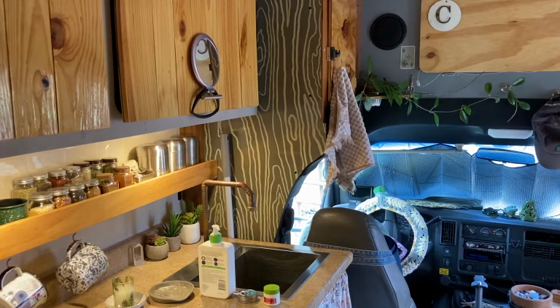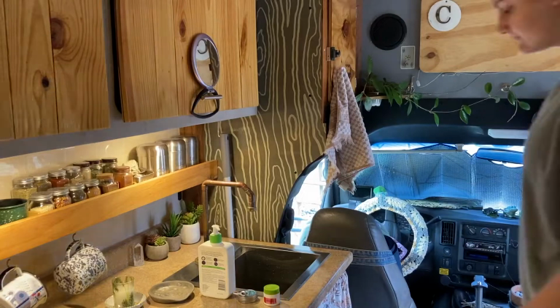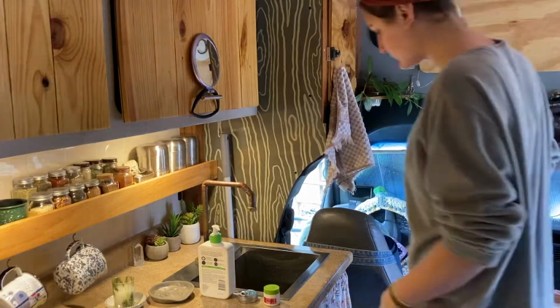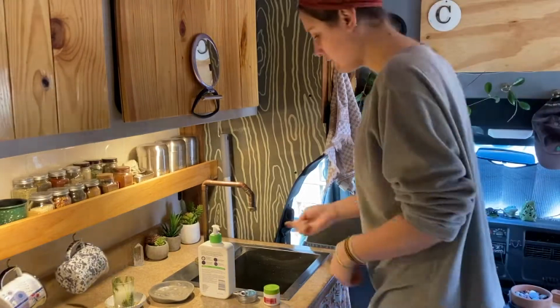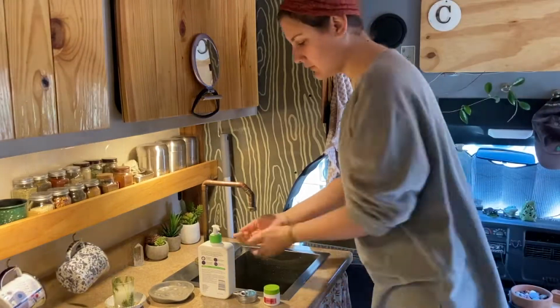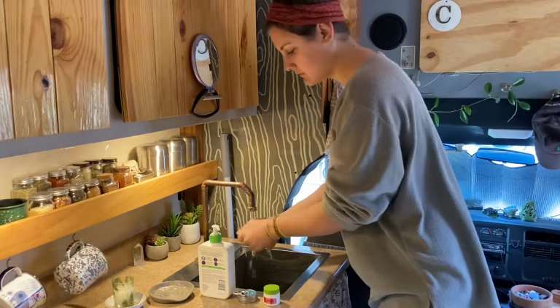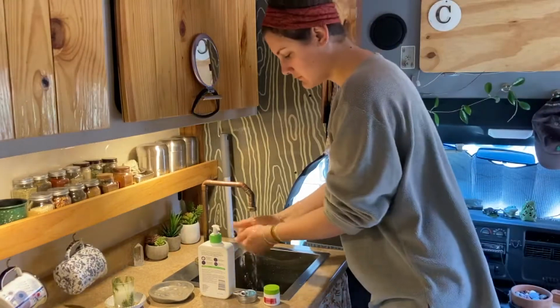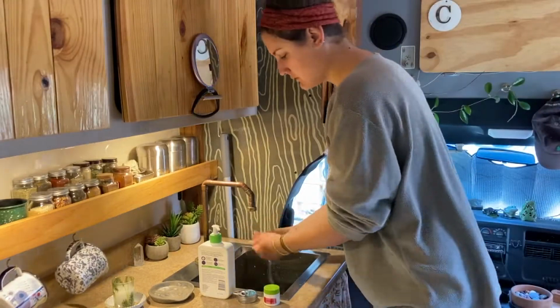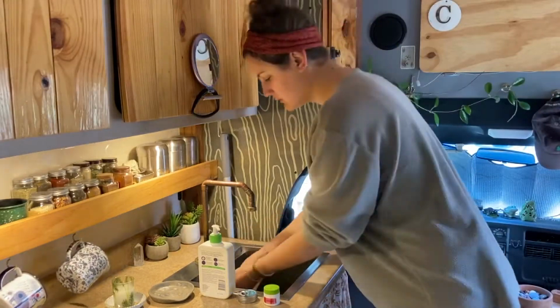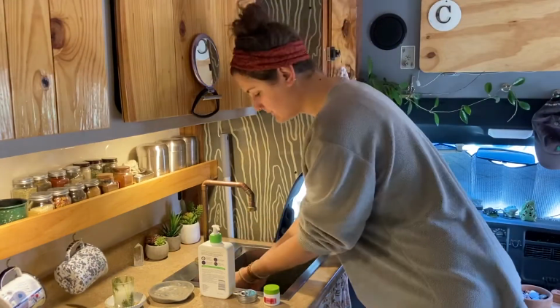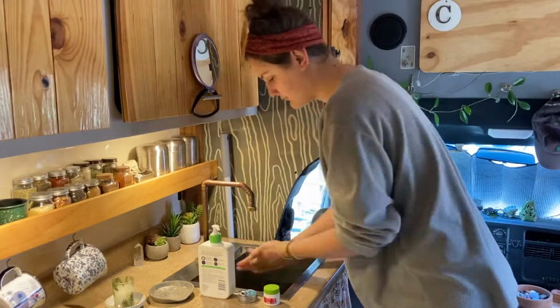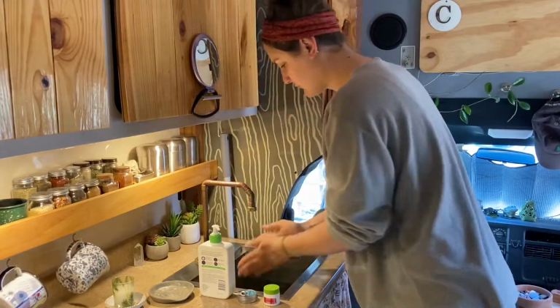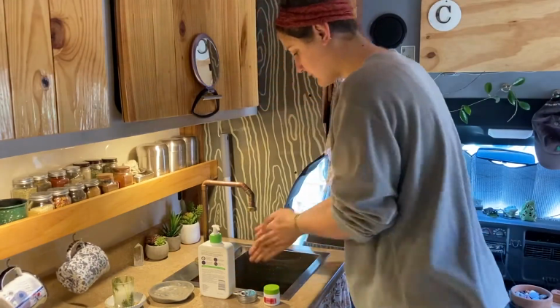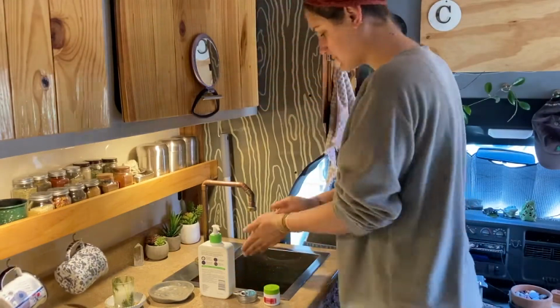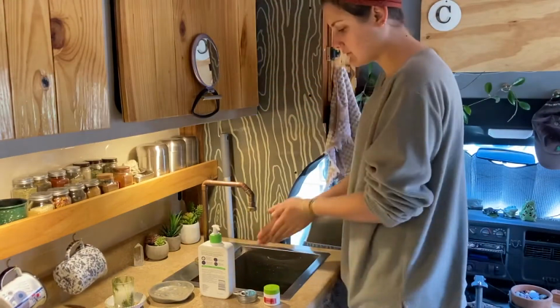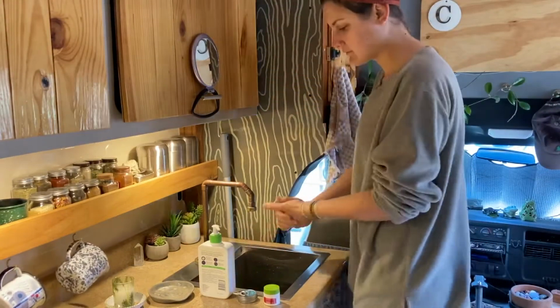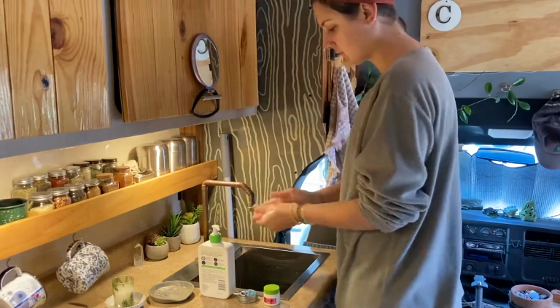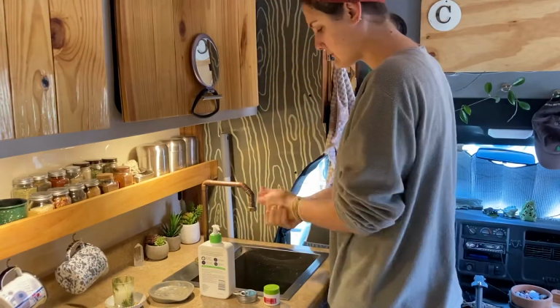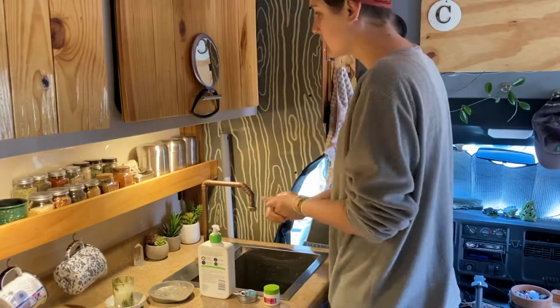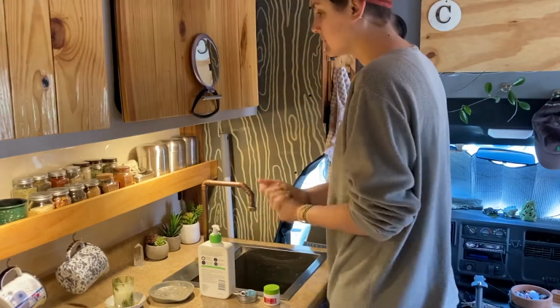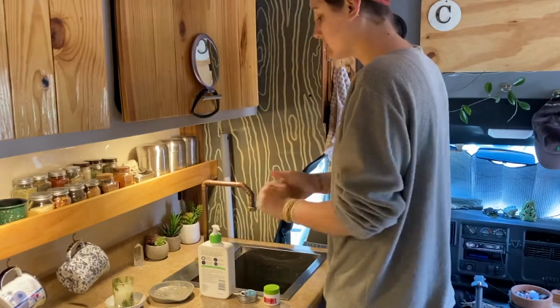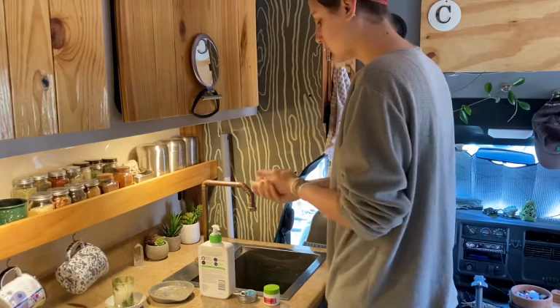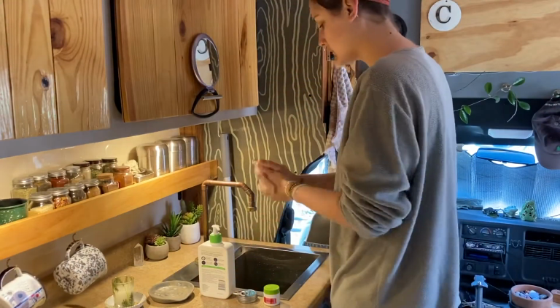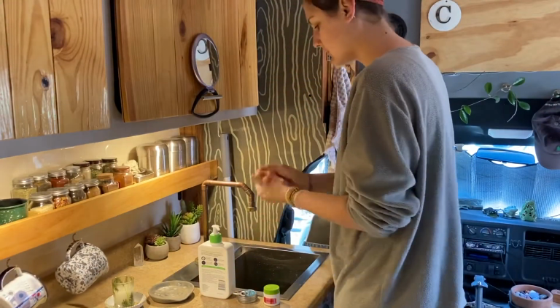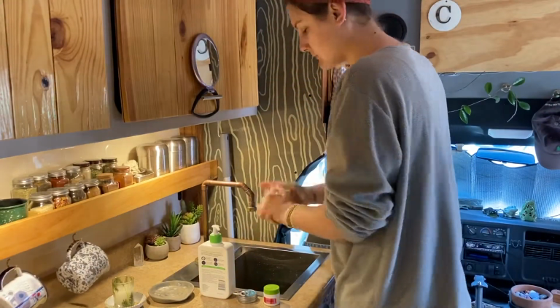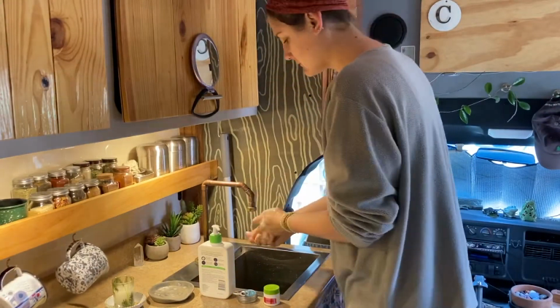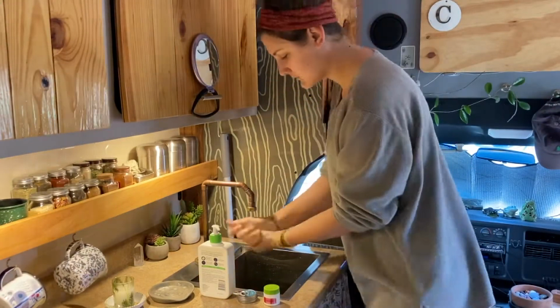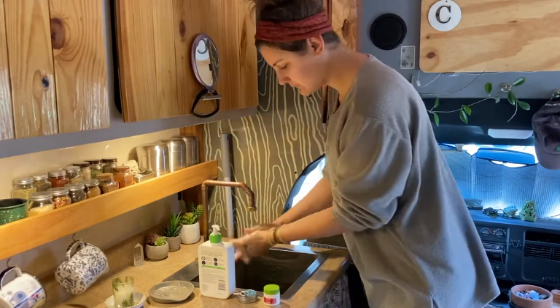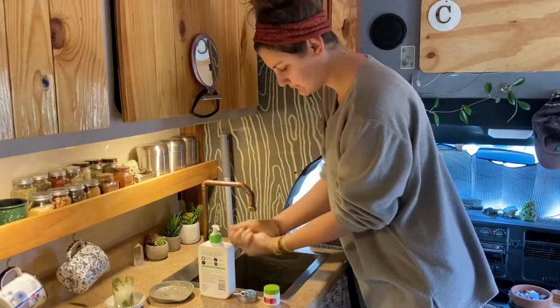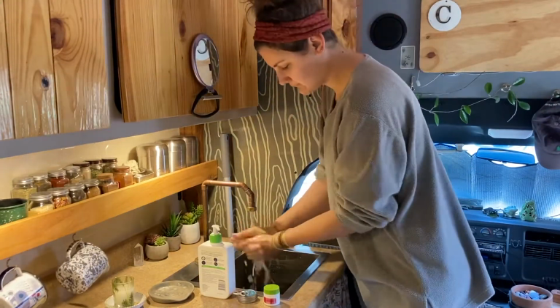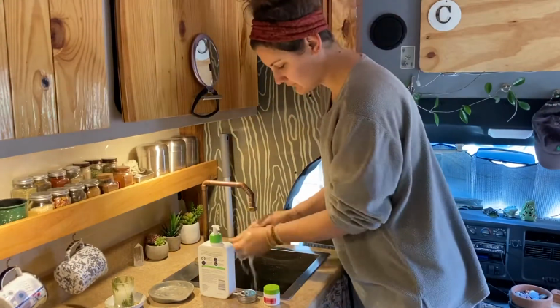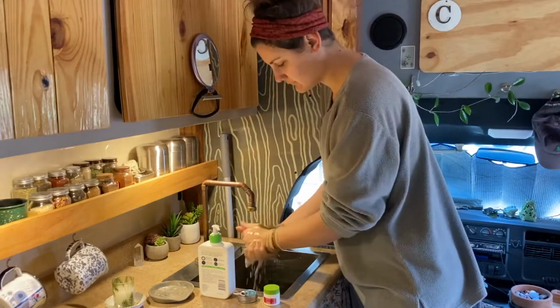Hello everyone! Today I thought it would be fun to show you a little morning routine.